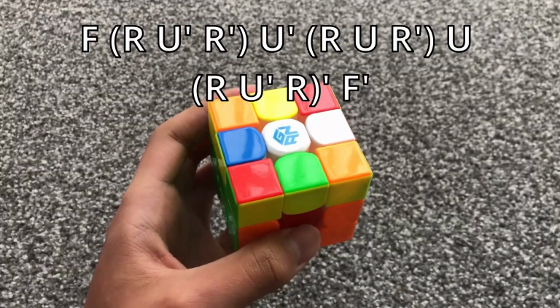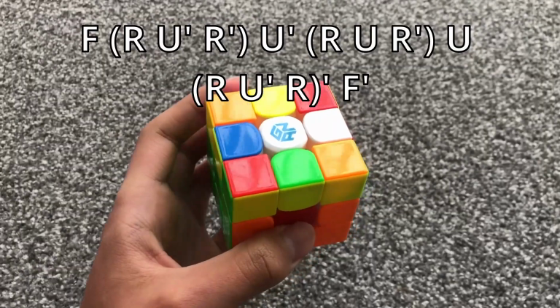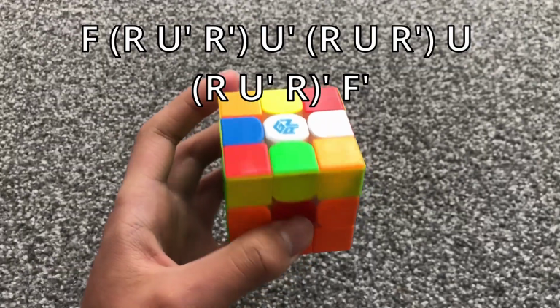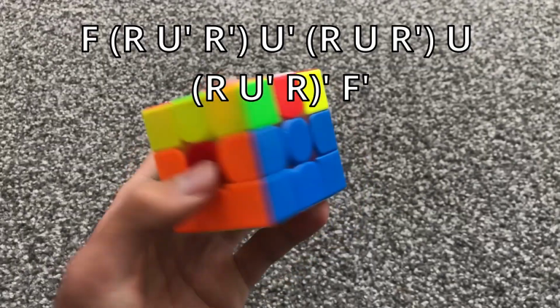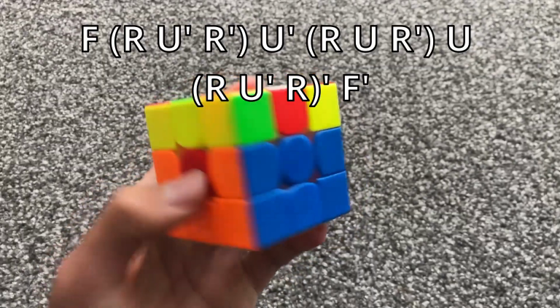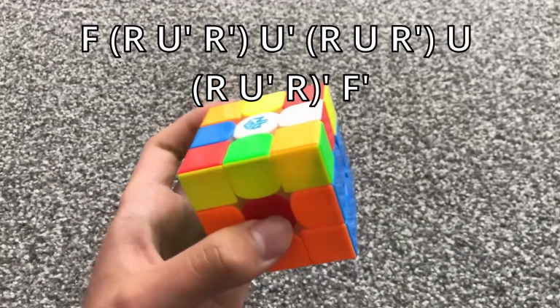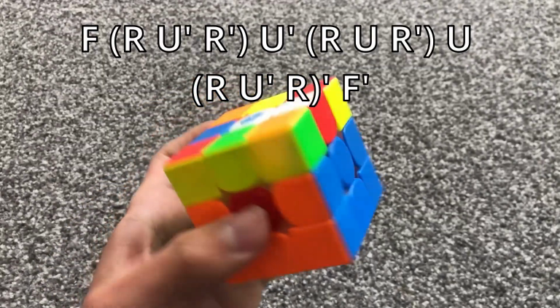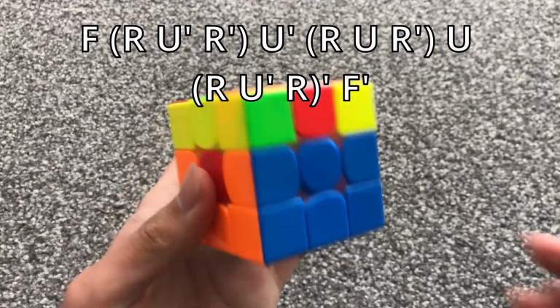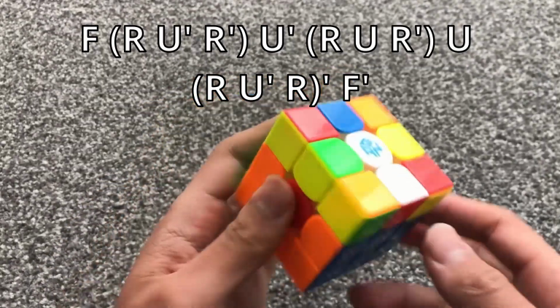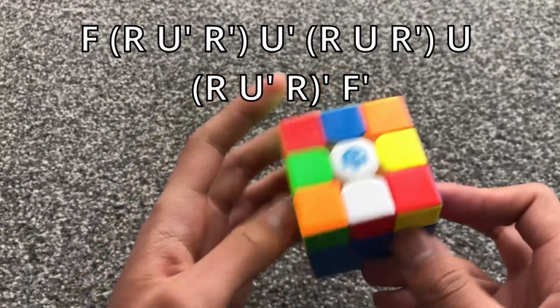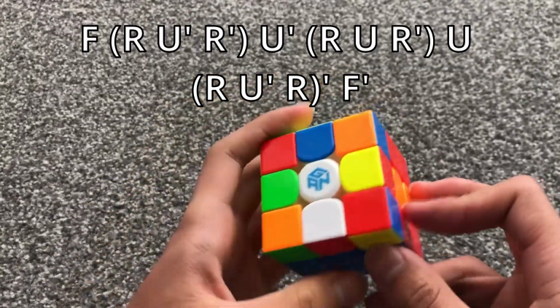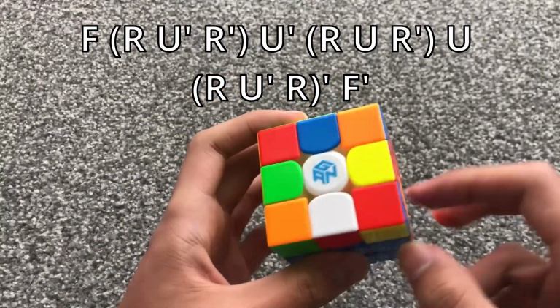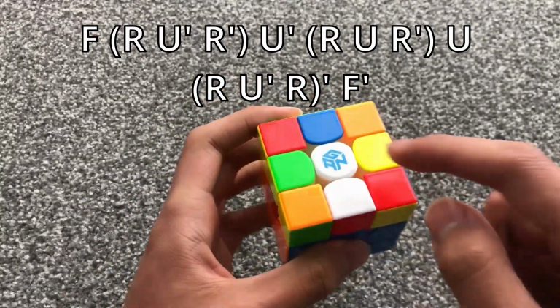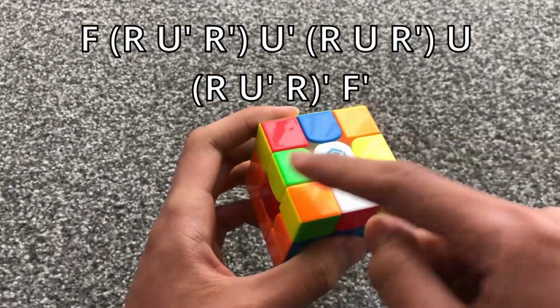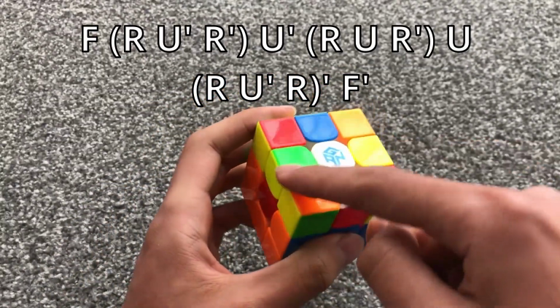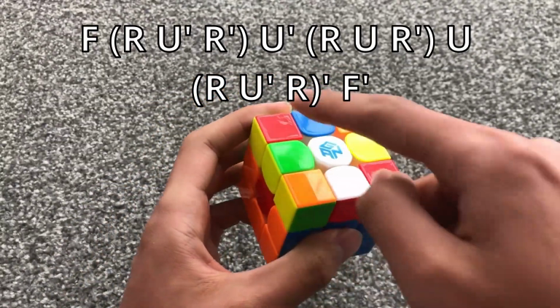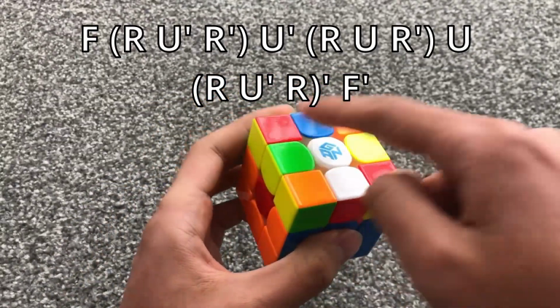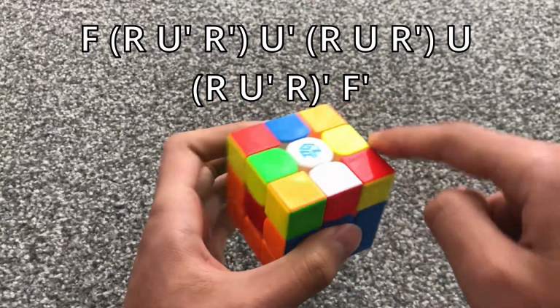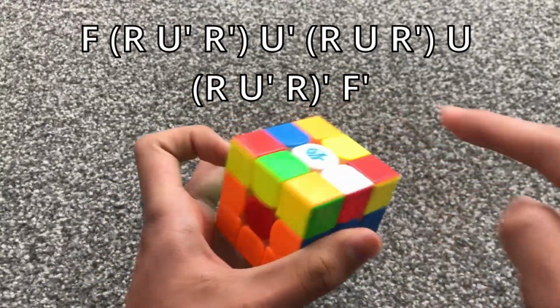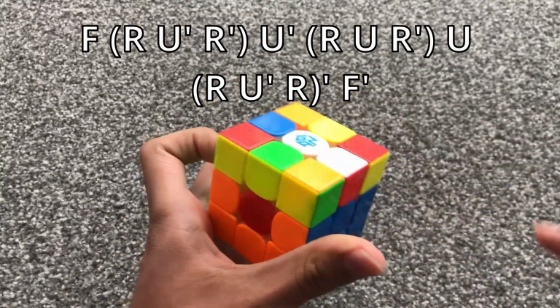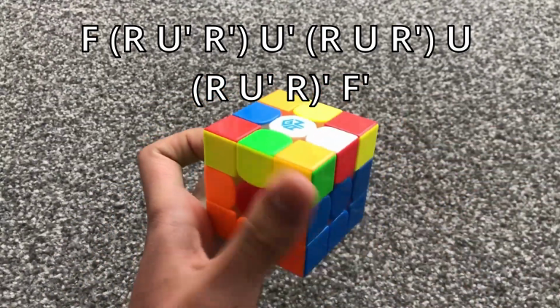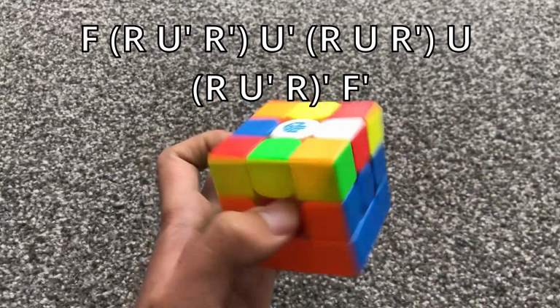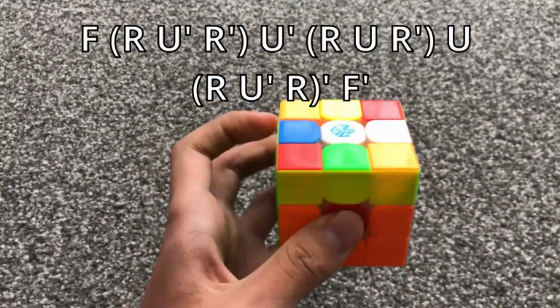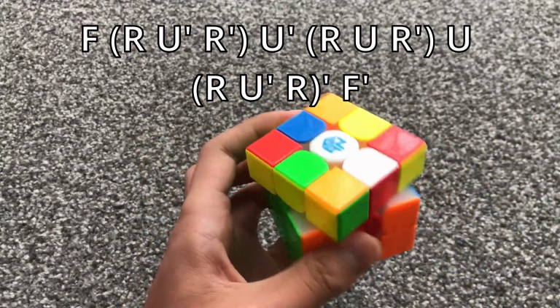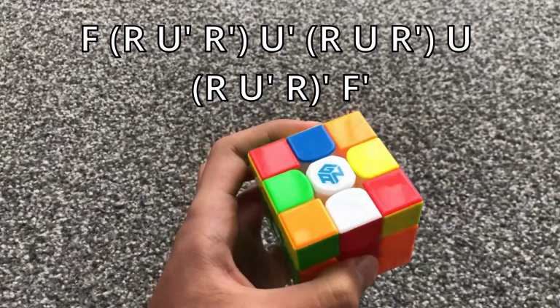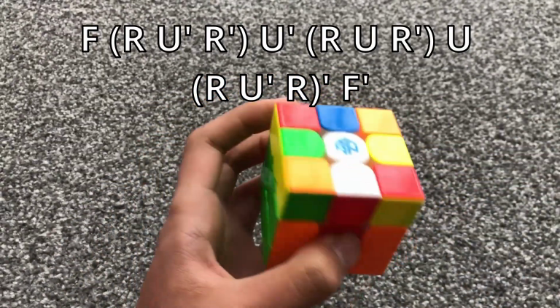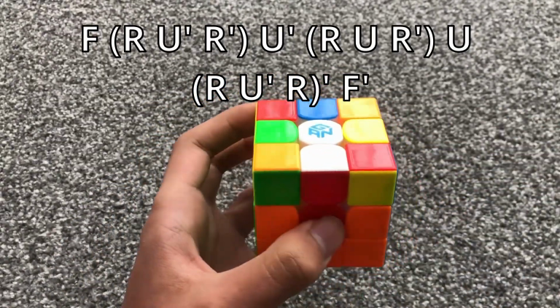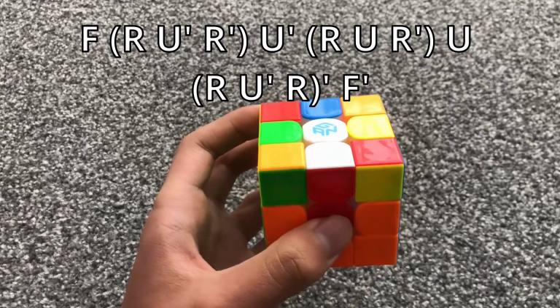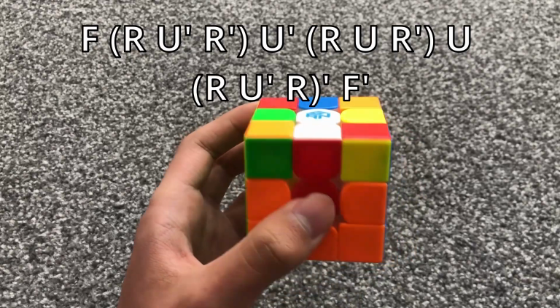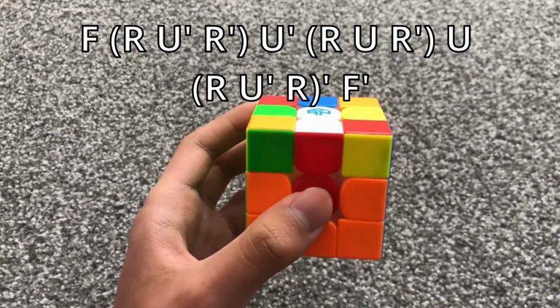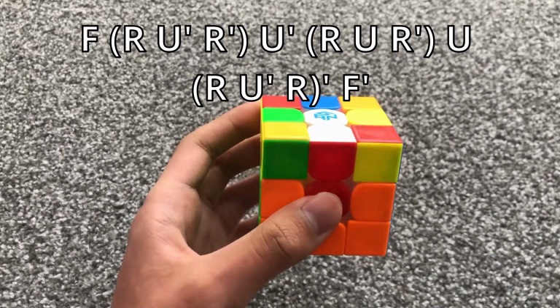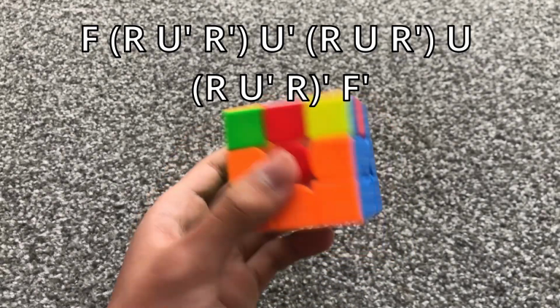For this case, when you have two diagonal stickers matching, you do this algorithm.